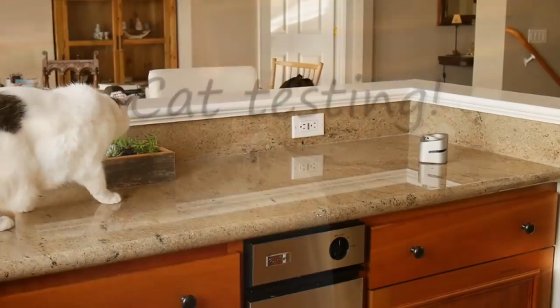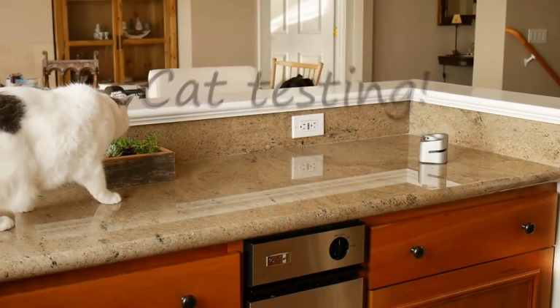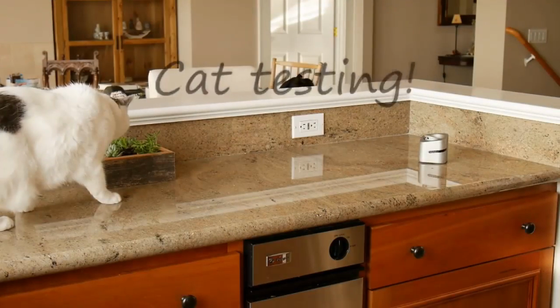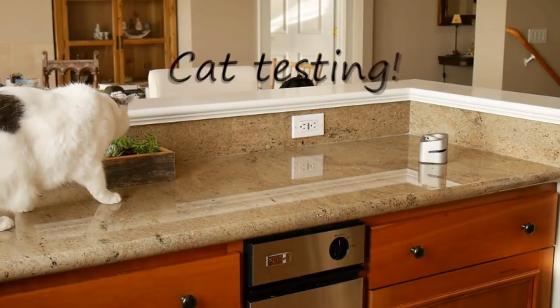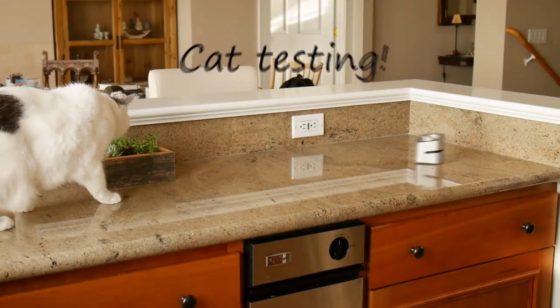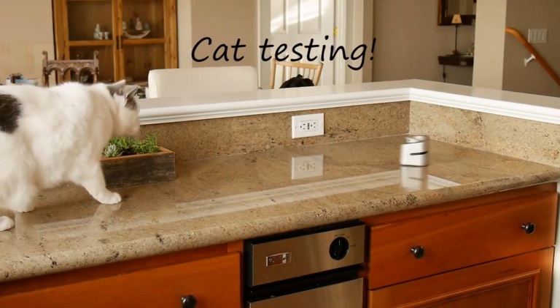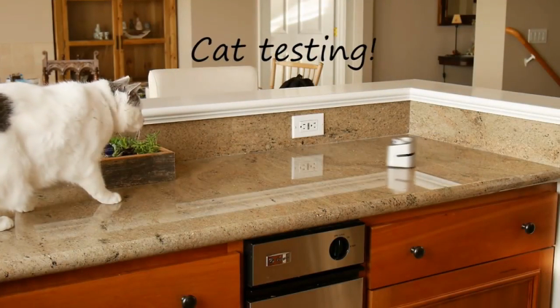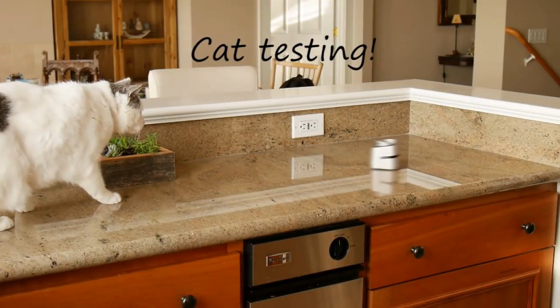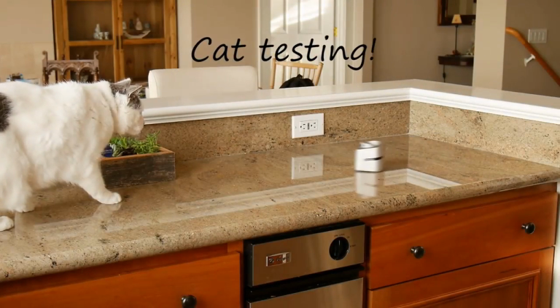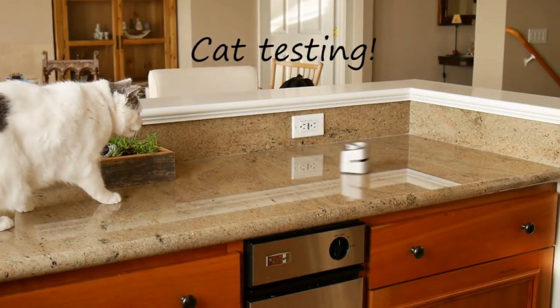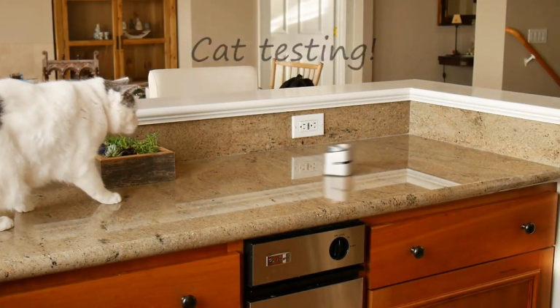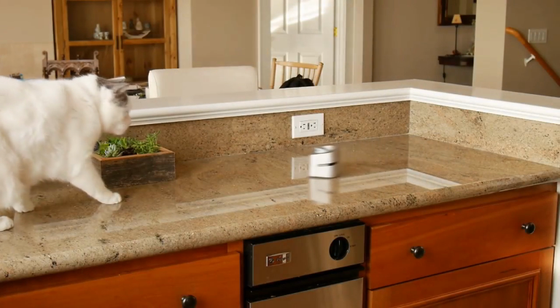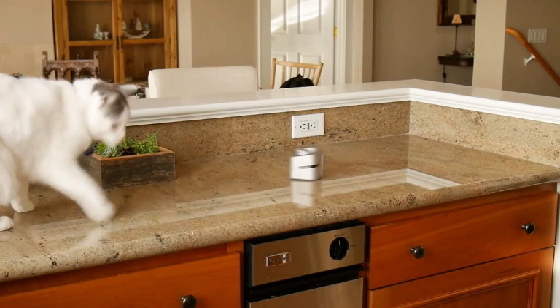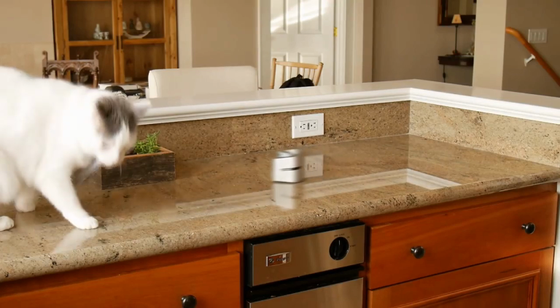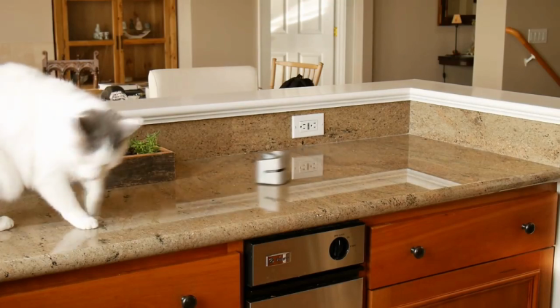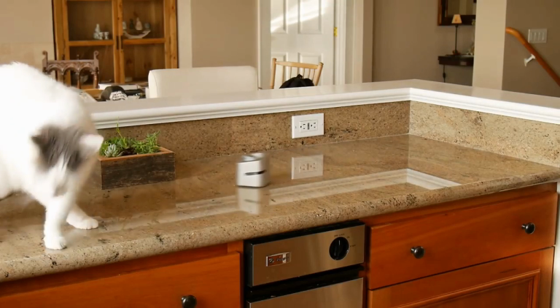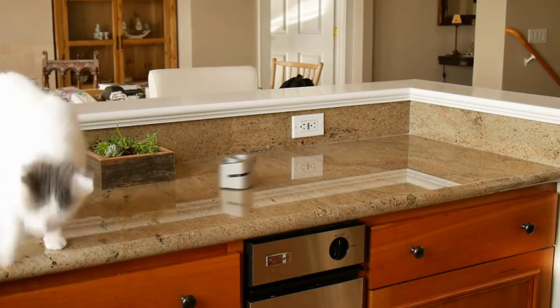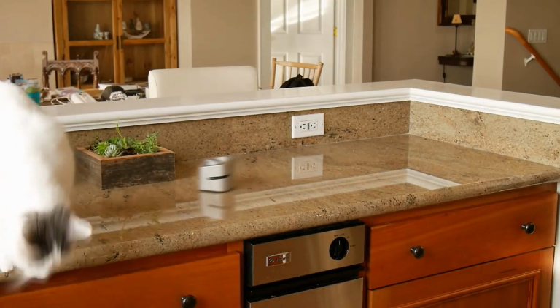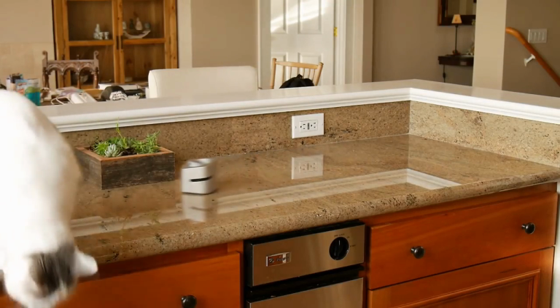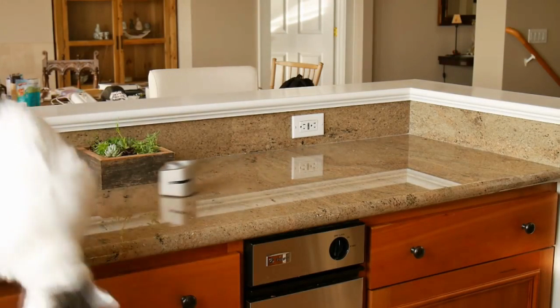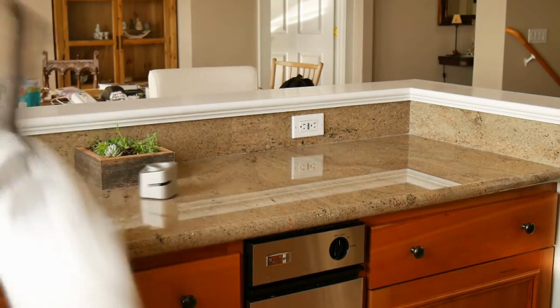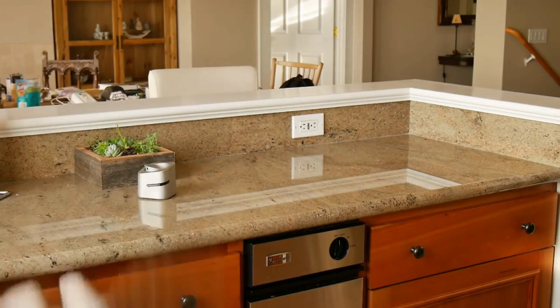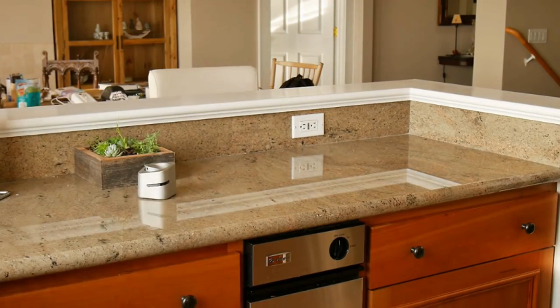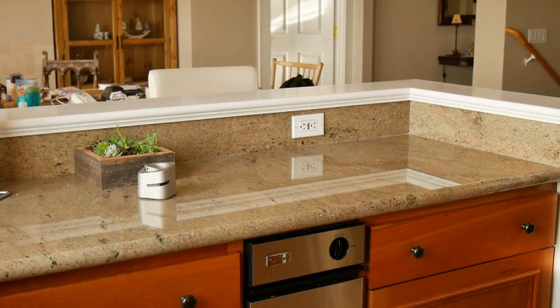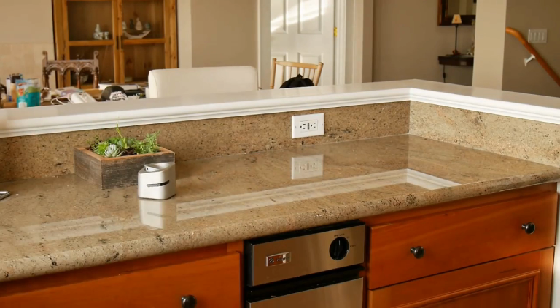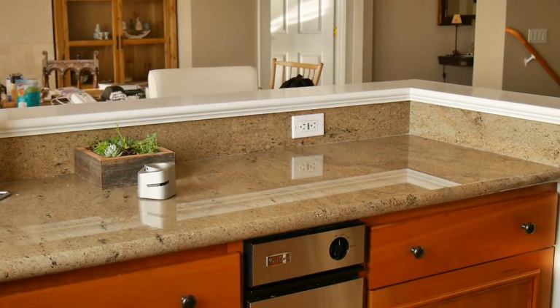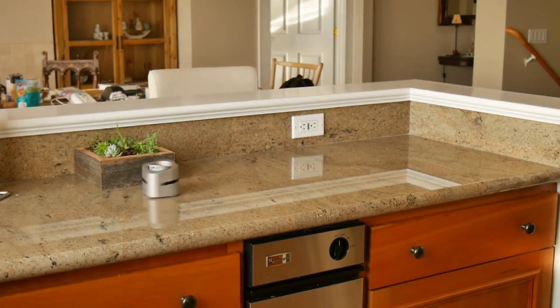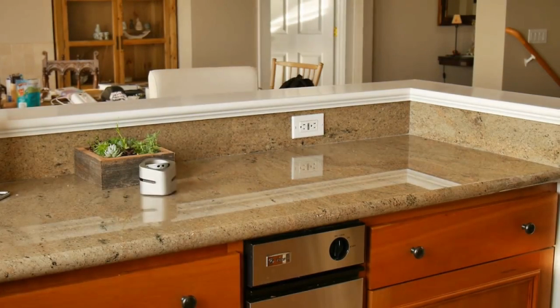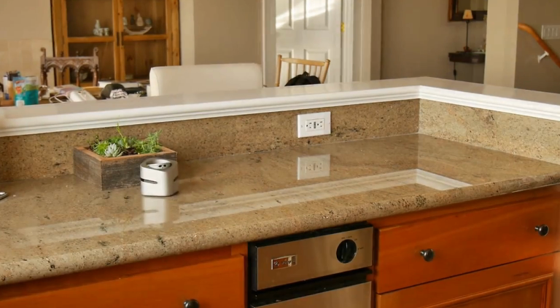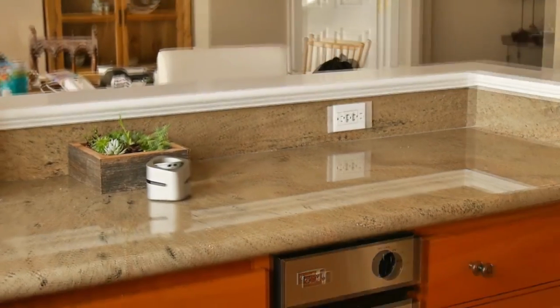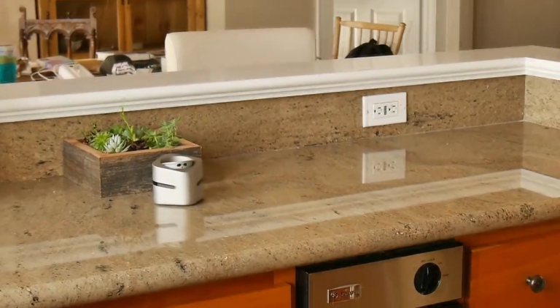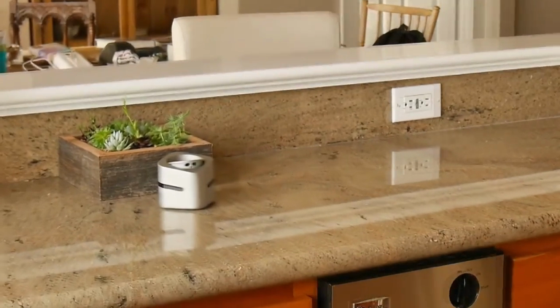After a few times being sprayed, the ultrasonic warning will be all that's needed. And eventually, most pets will learn to stay off the counter completely.